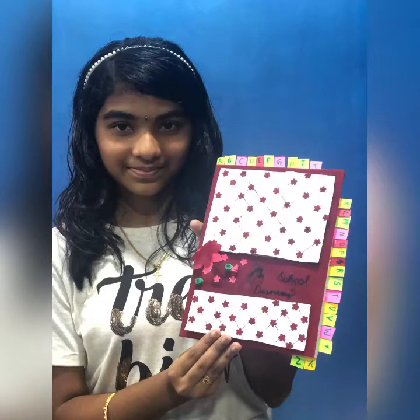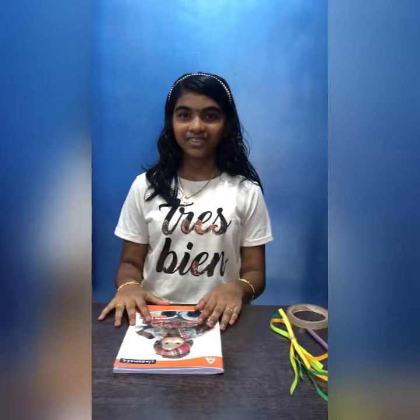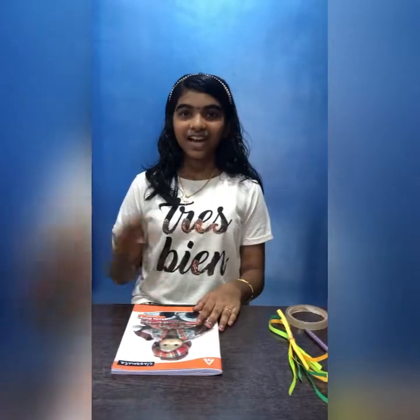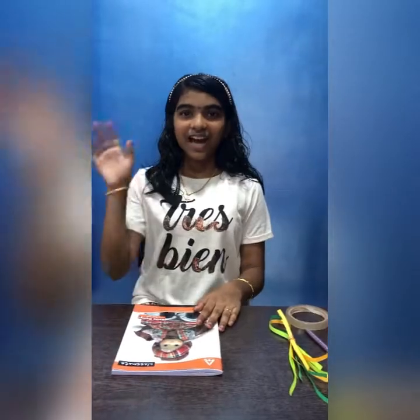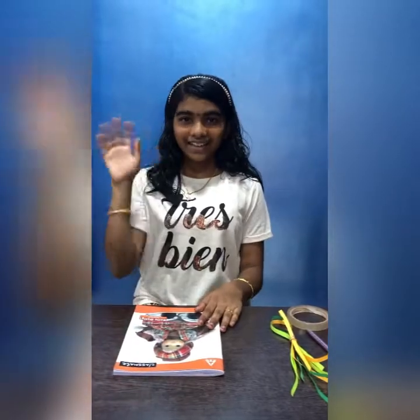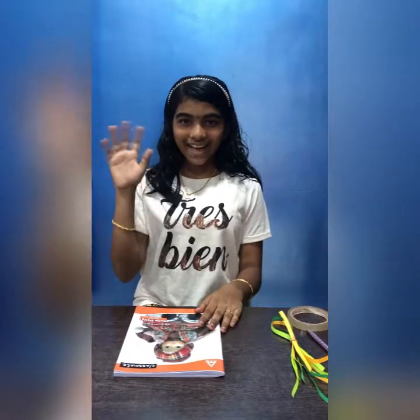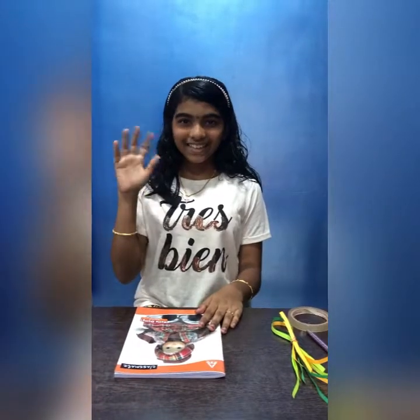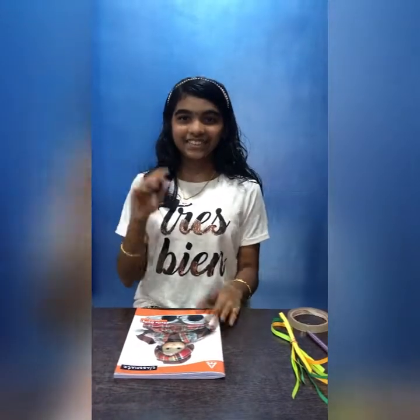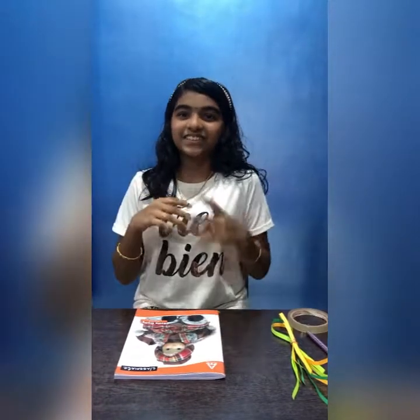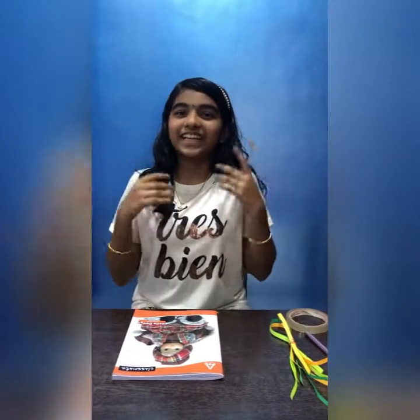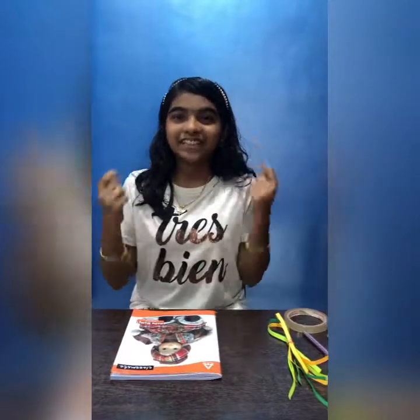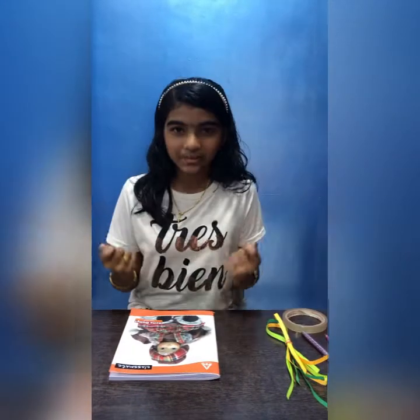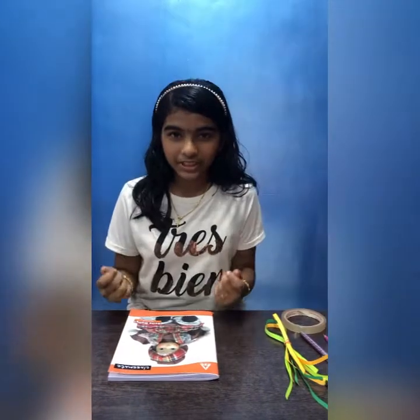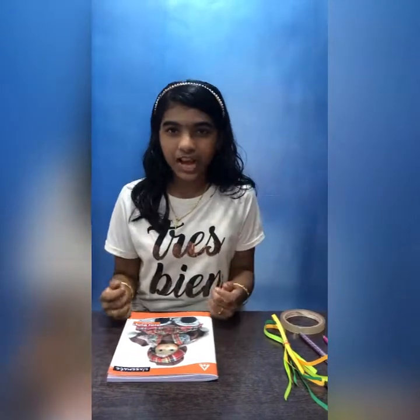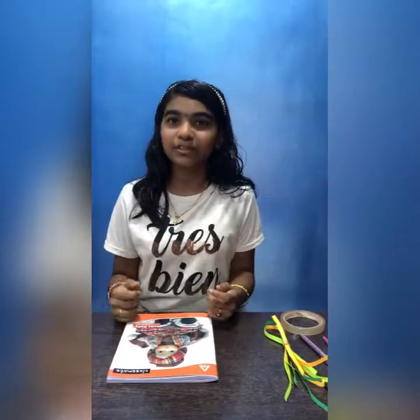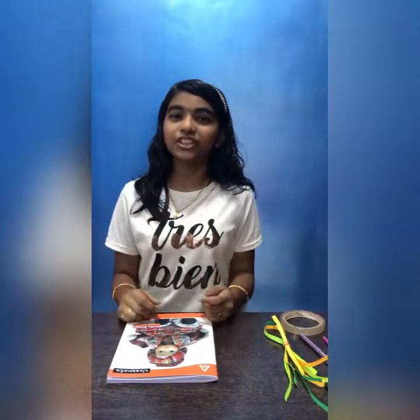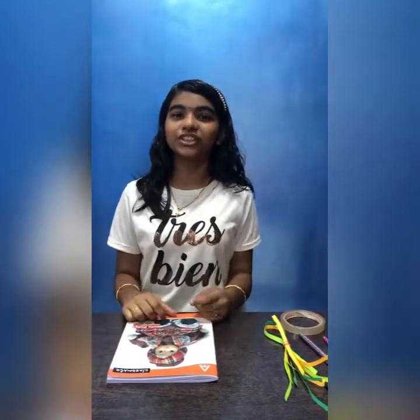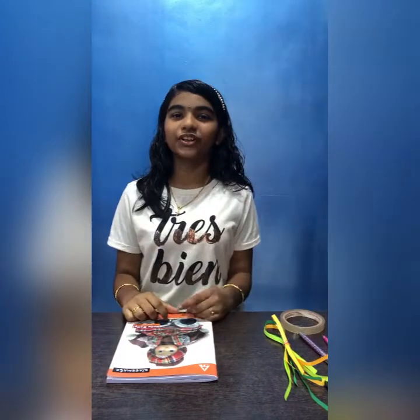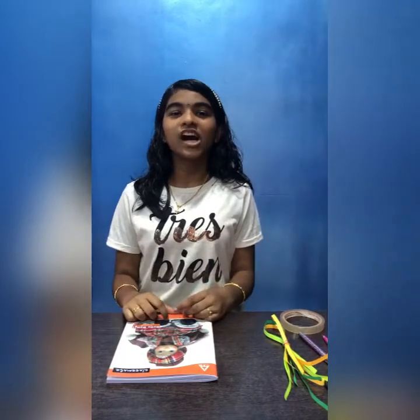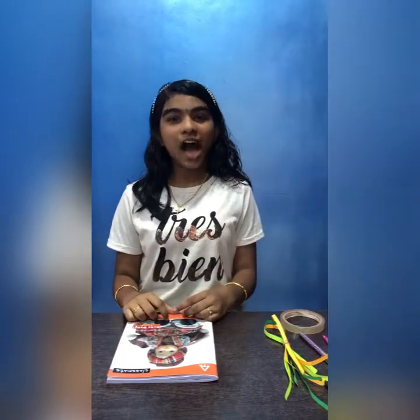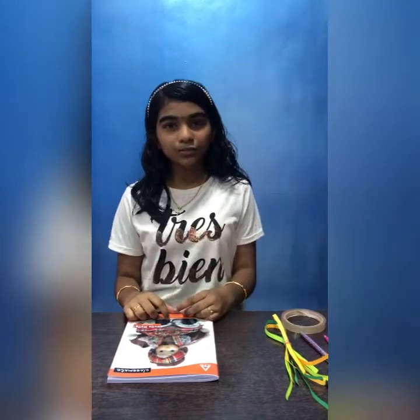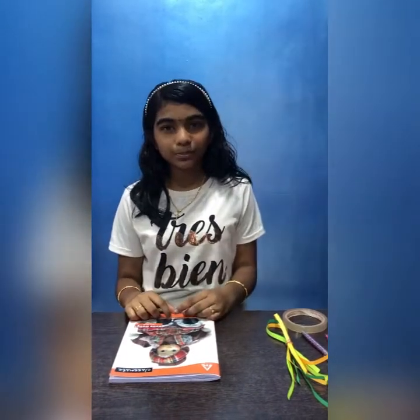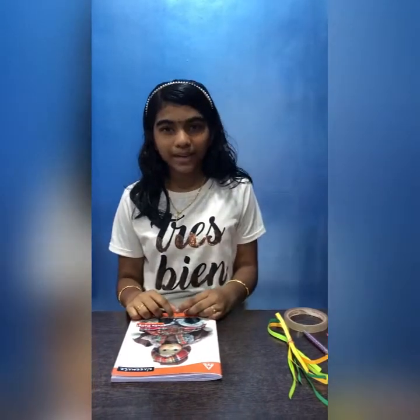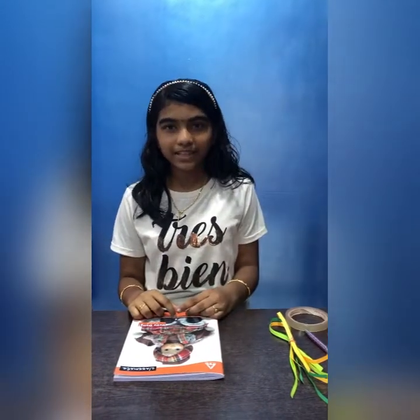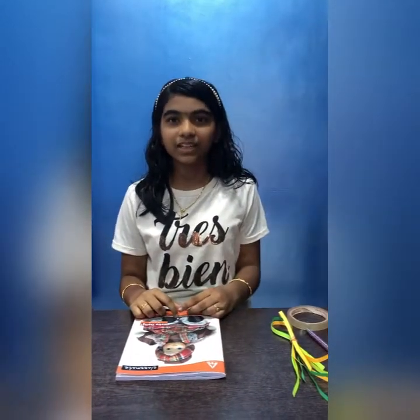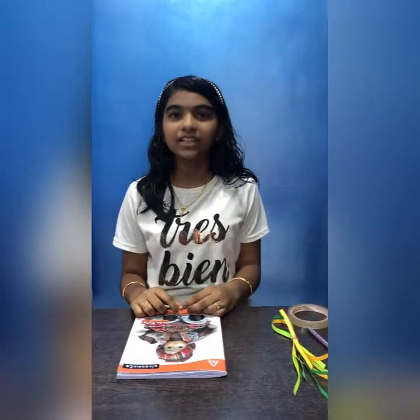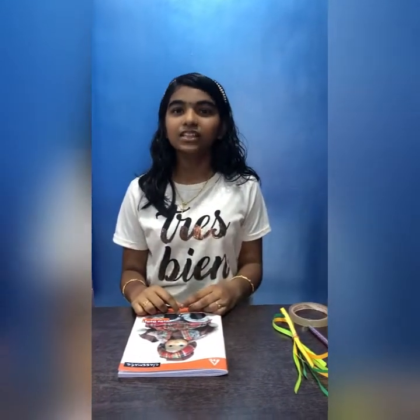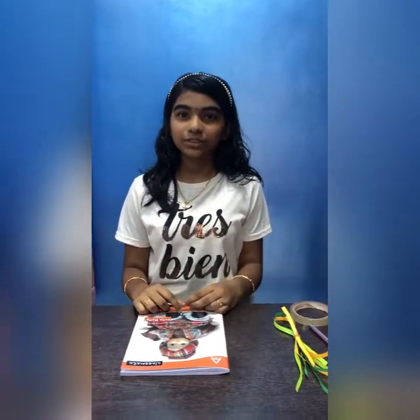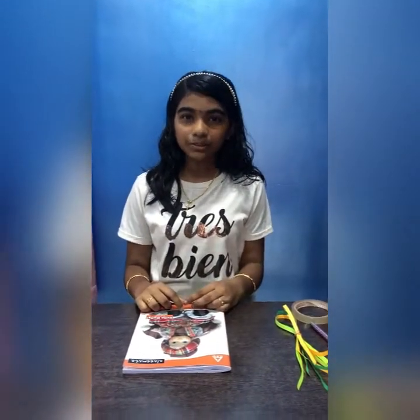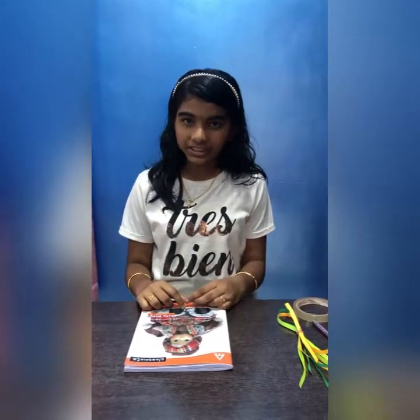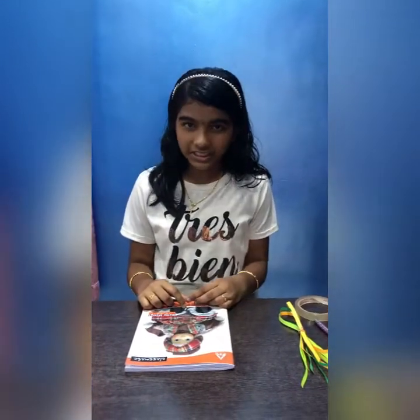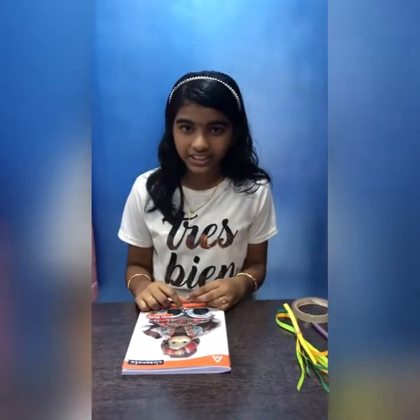Hi guys, today in this video I am going to show you how to make a school dictionary.